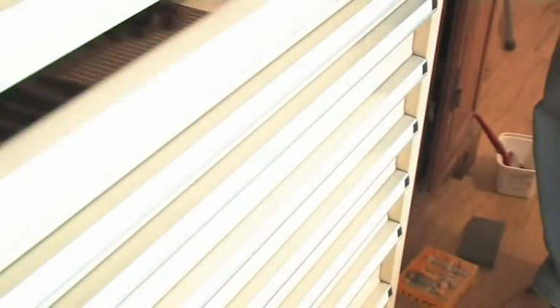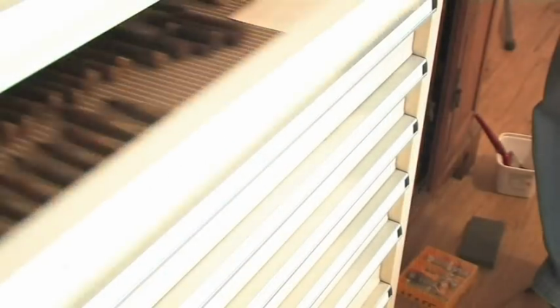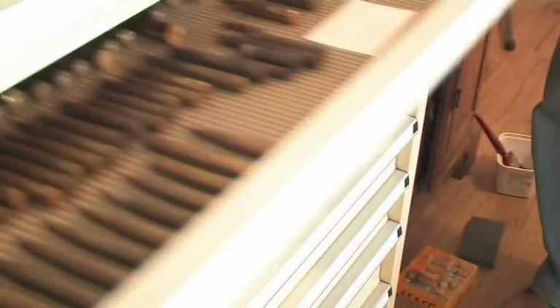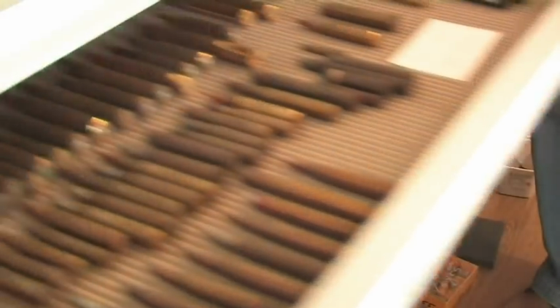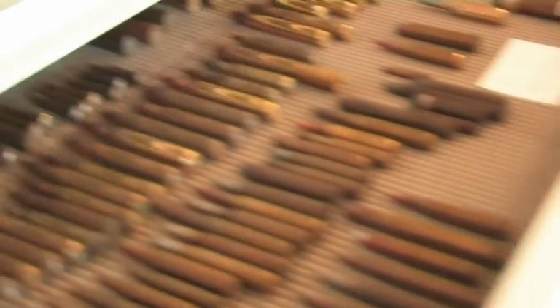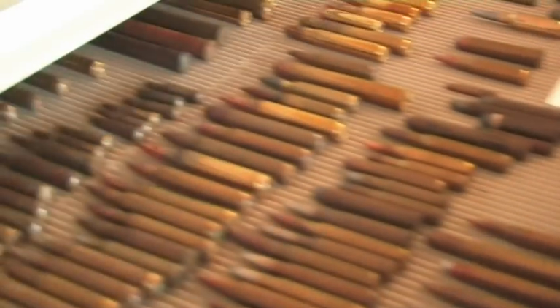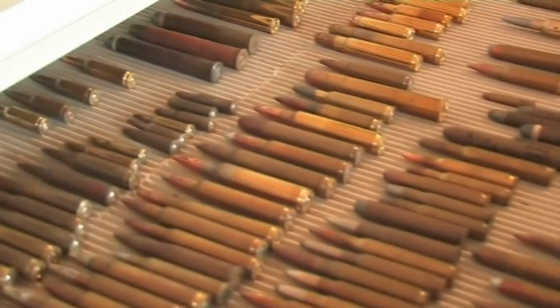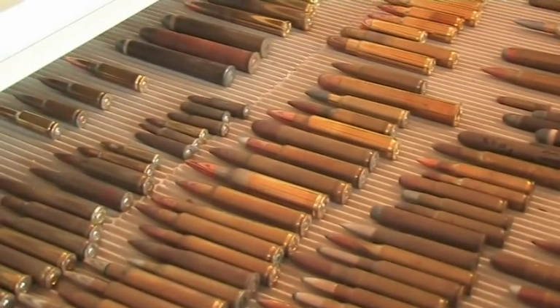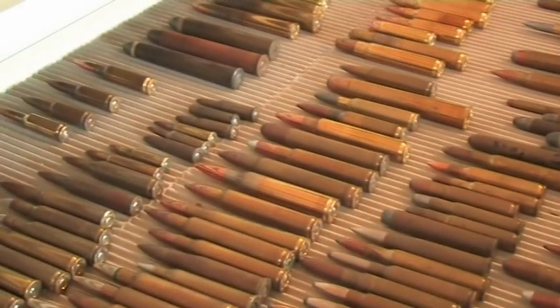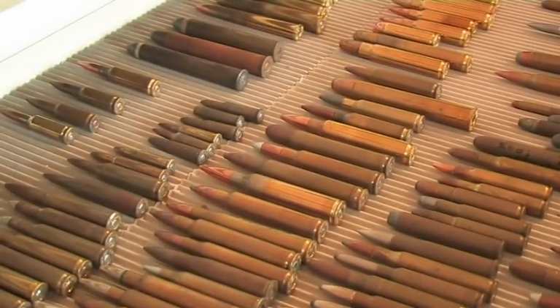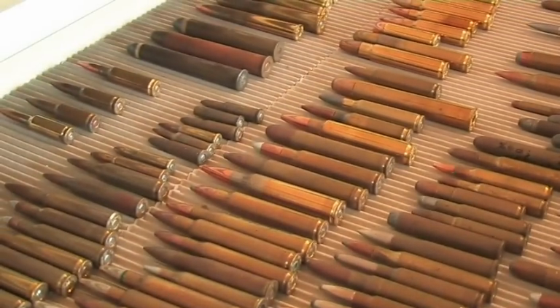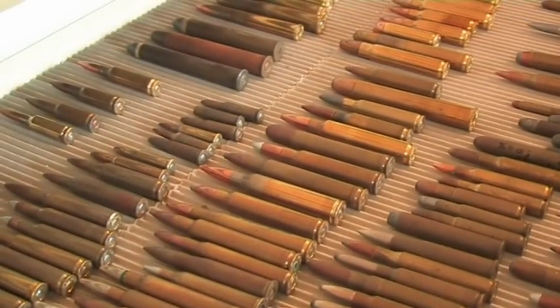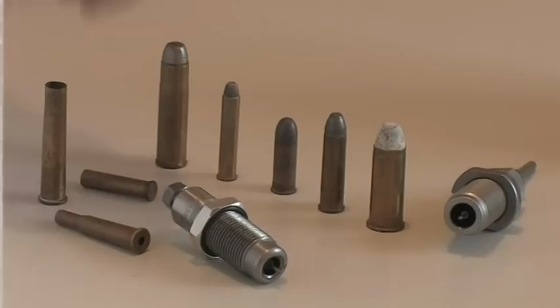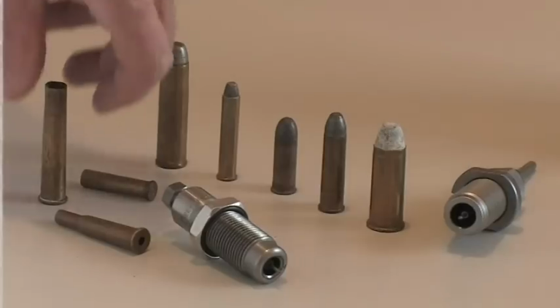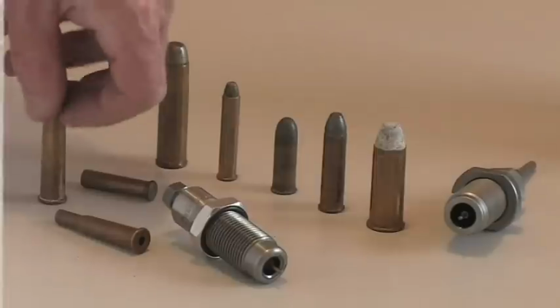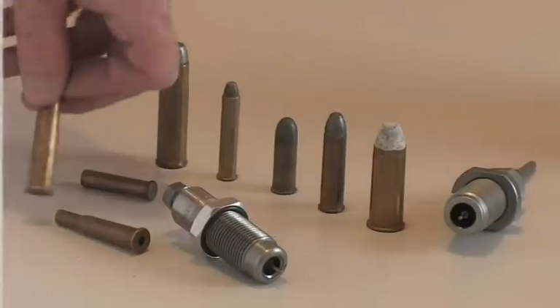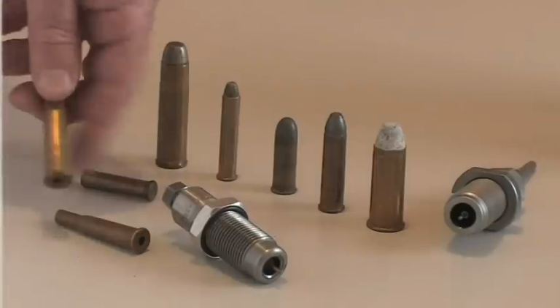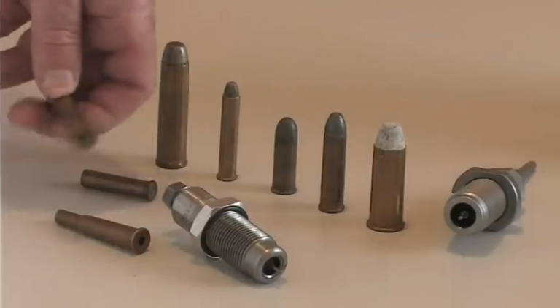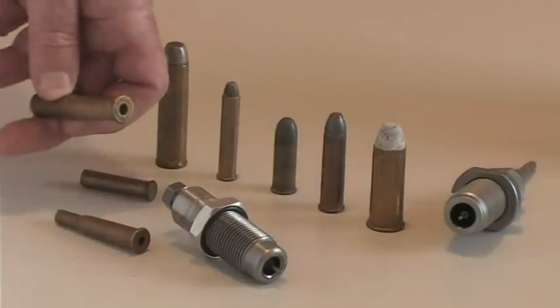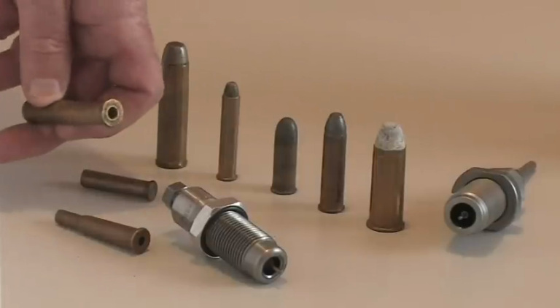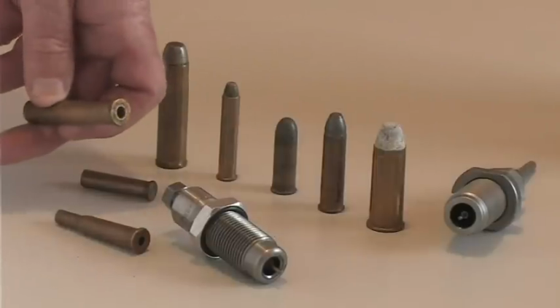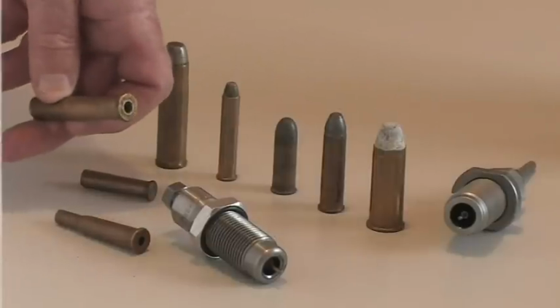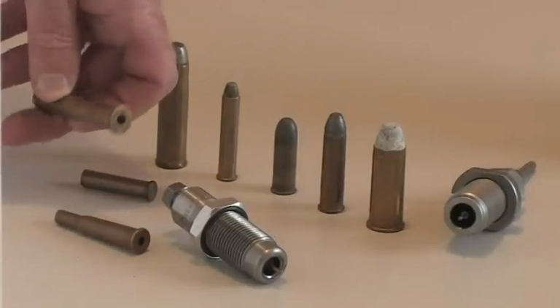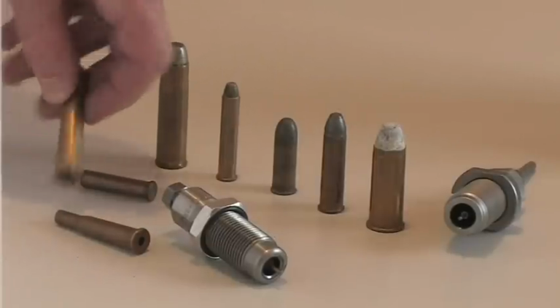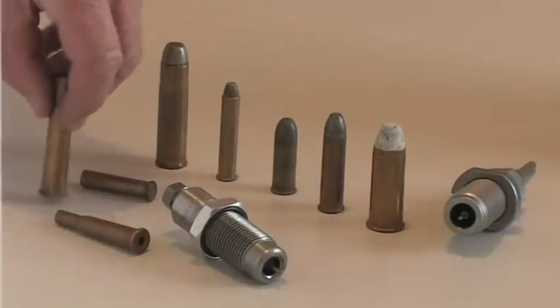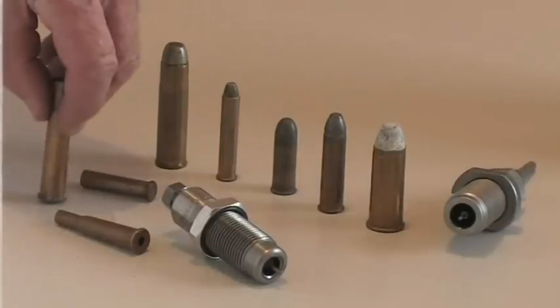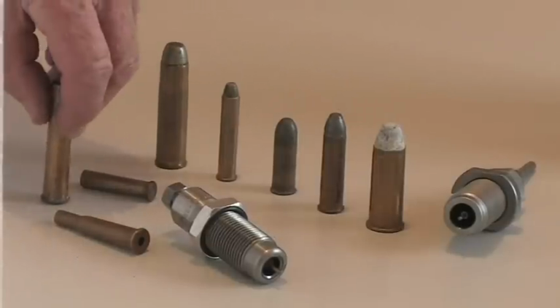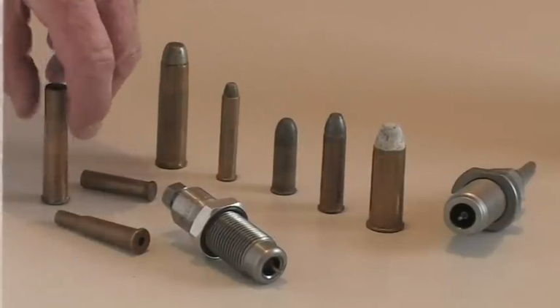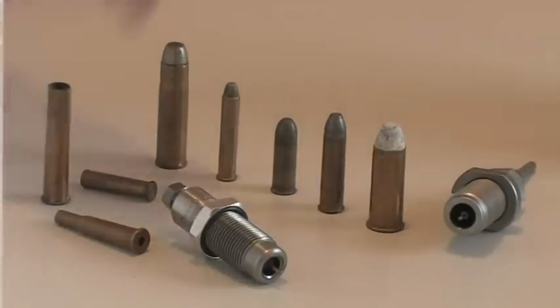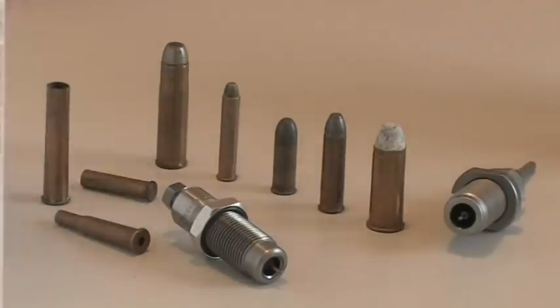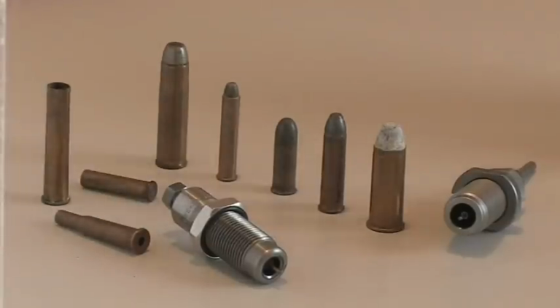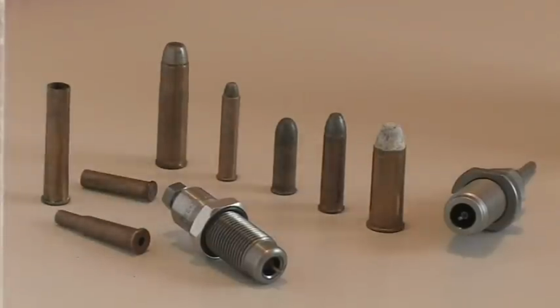Almost every centrefire cartridge can be reloaded. While dies and cases for some obsolete calibres are still around, they may be harder to find.